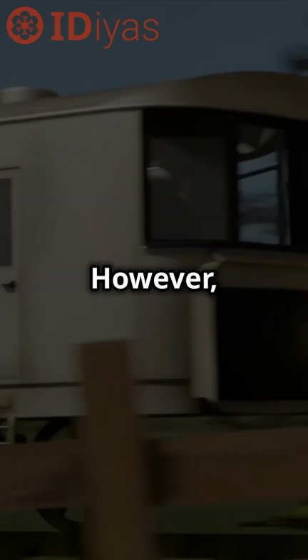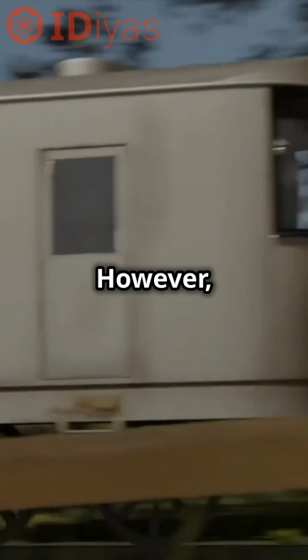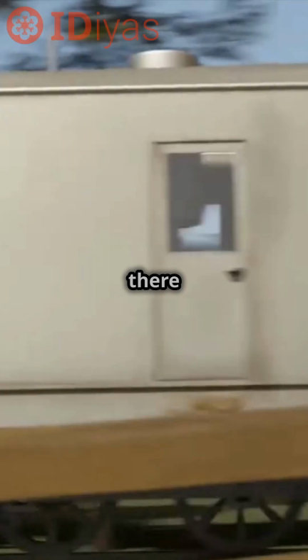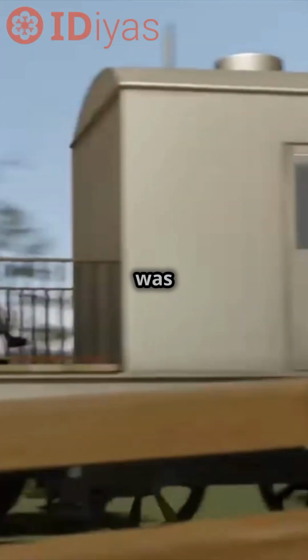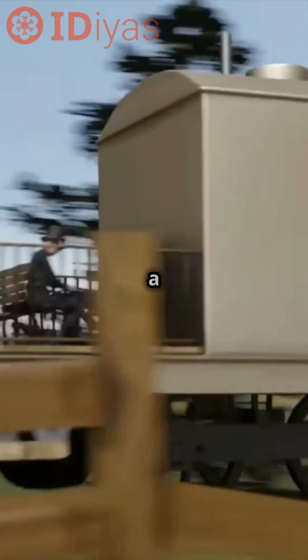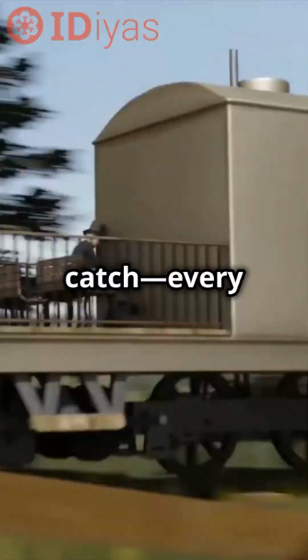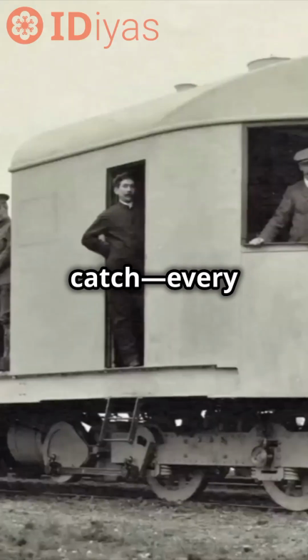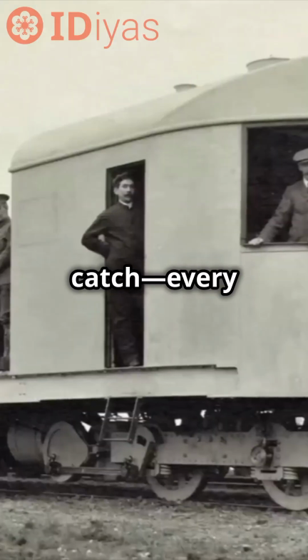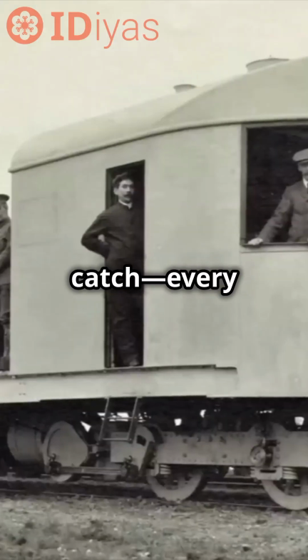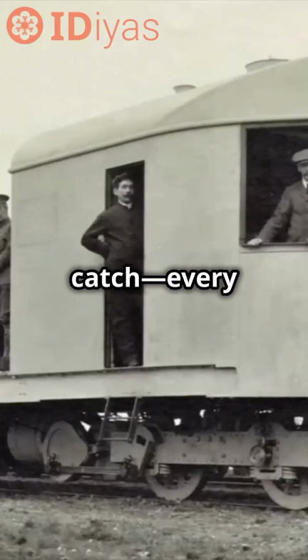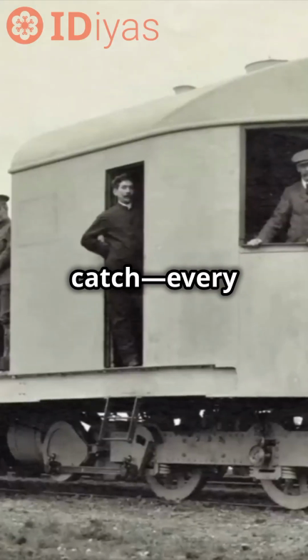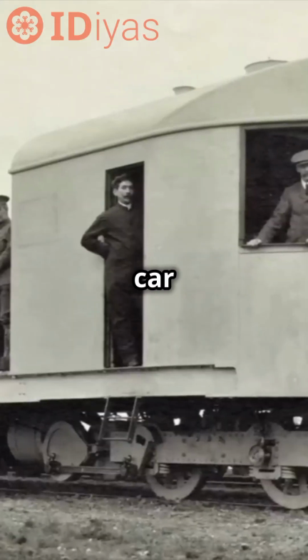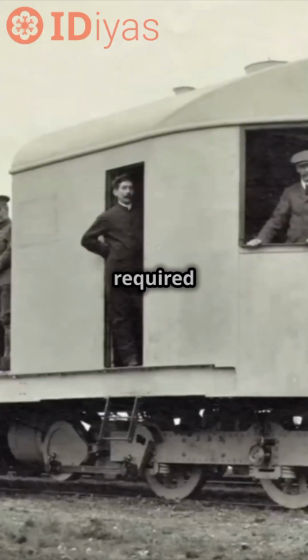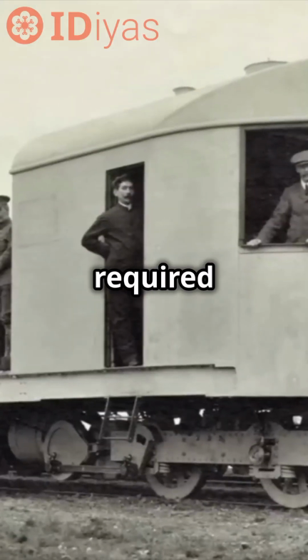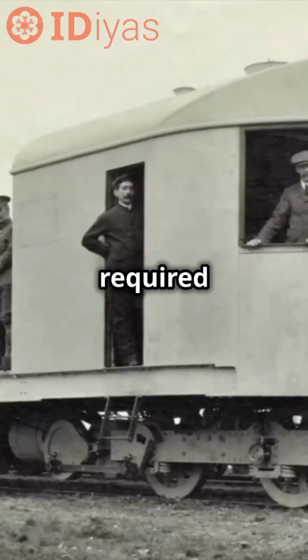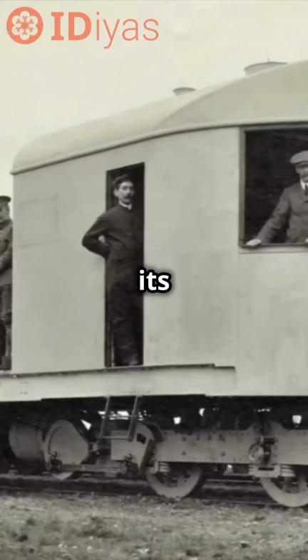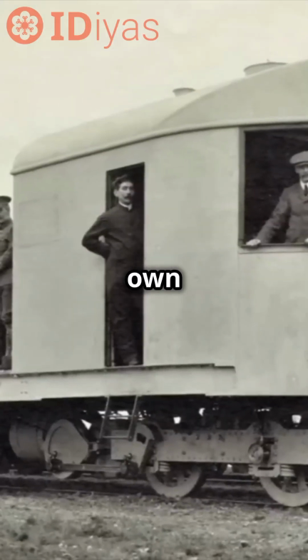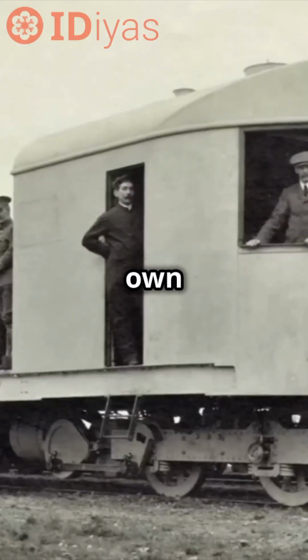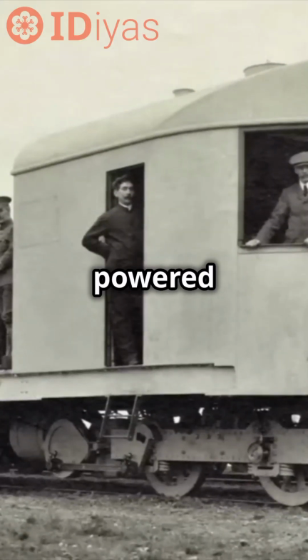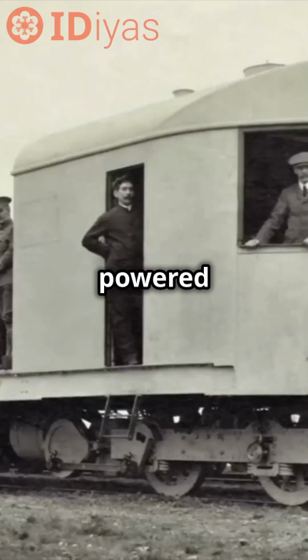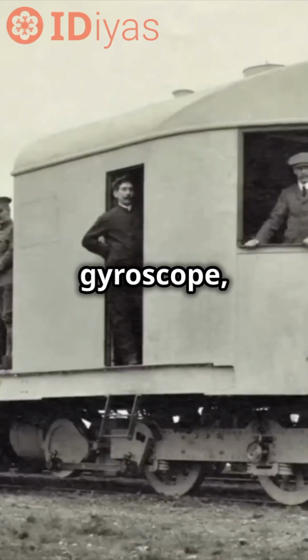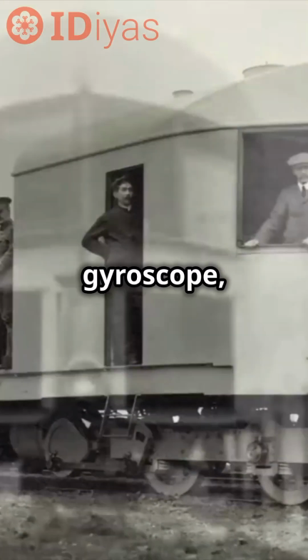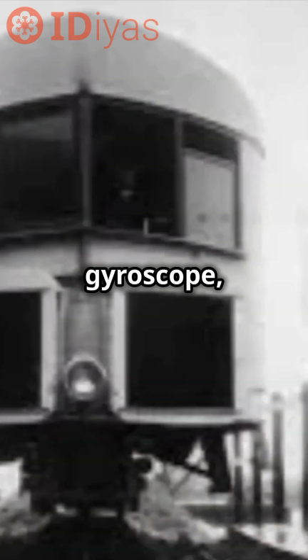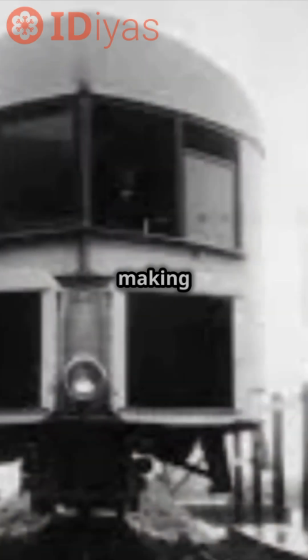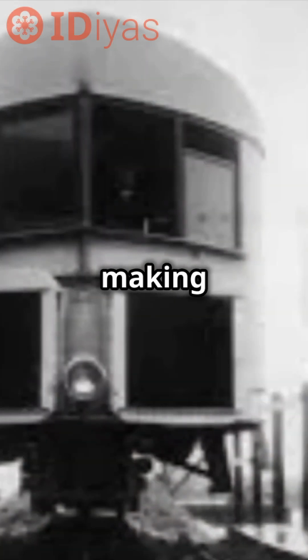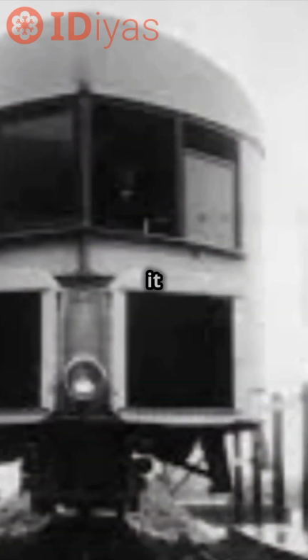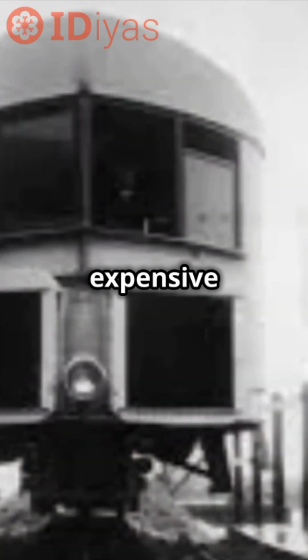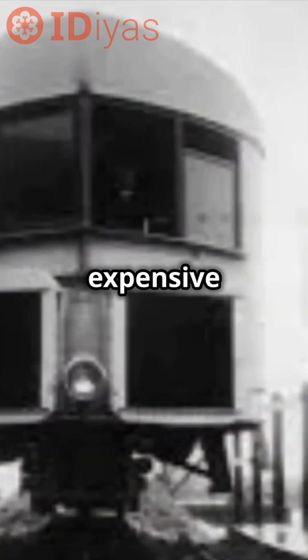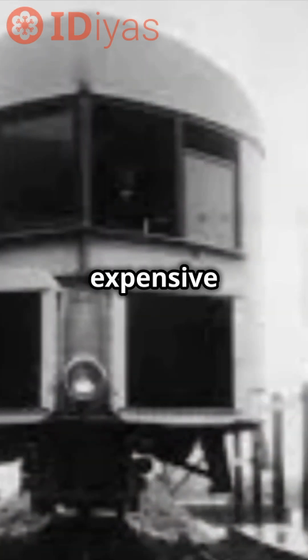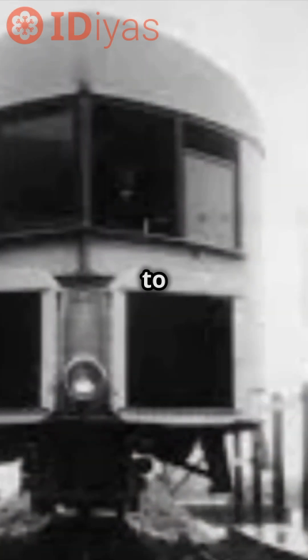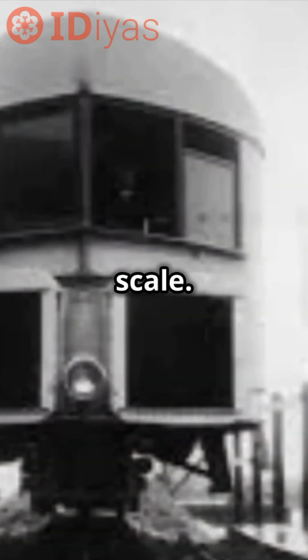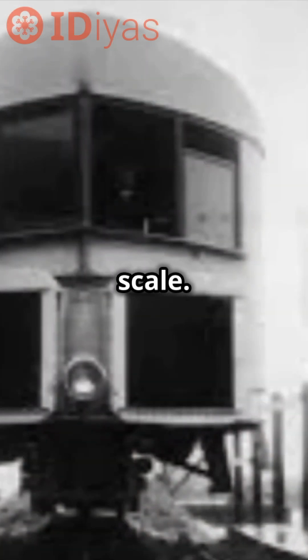However, there was a catch. Every car required its own powered gyroscope, making it expensive to scale.